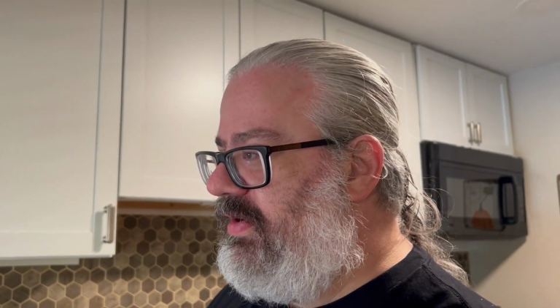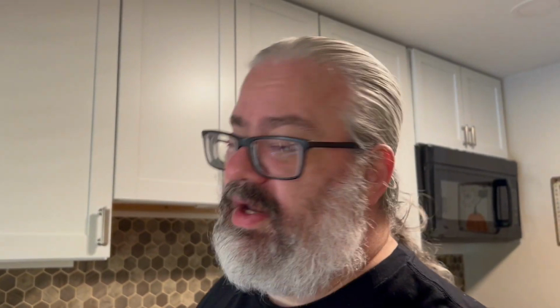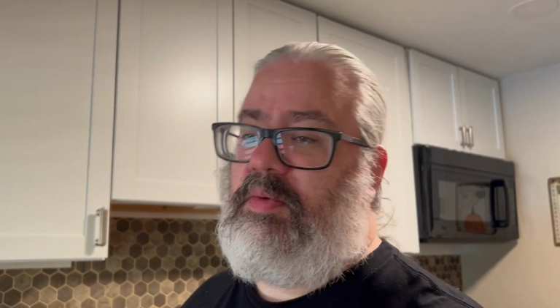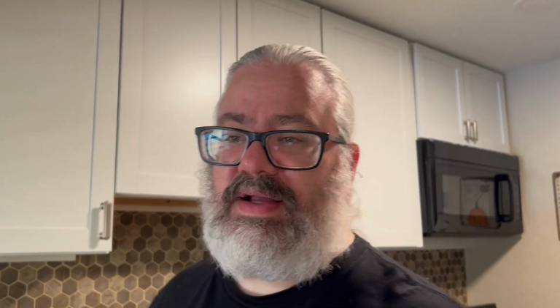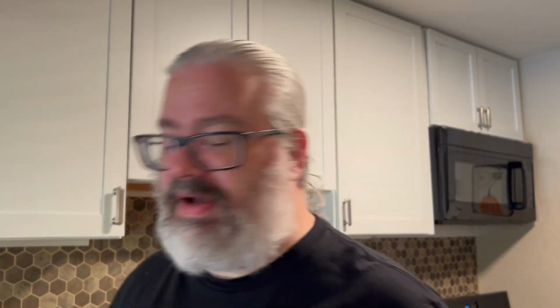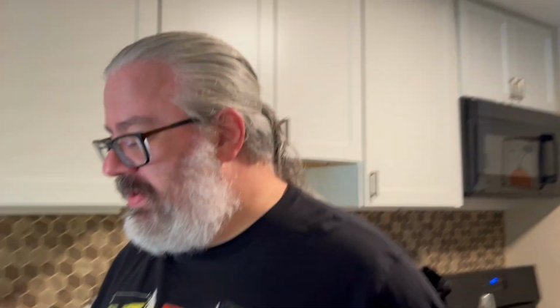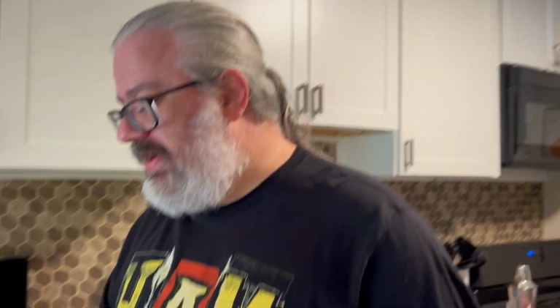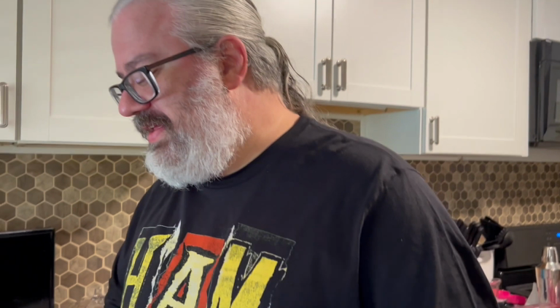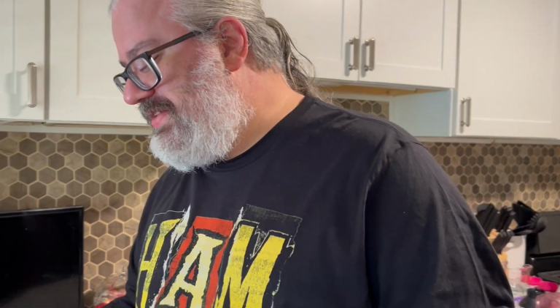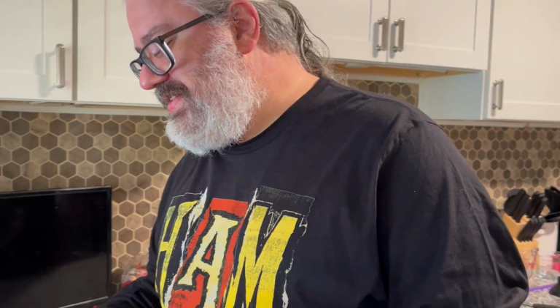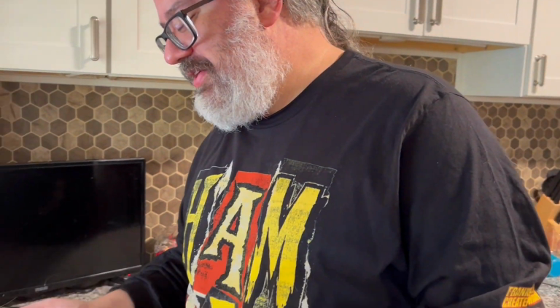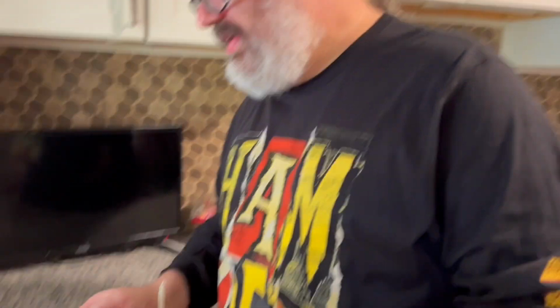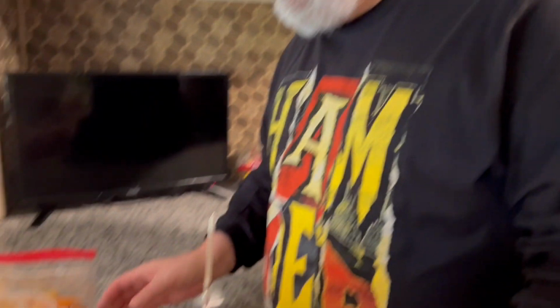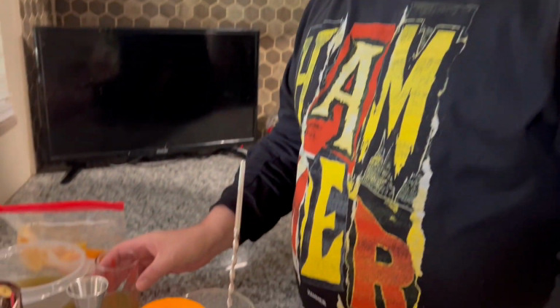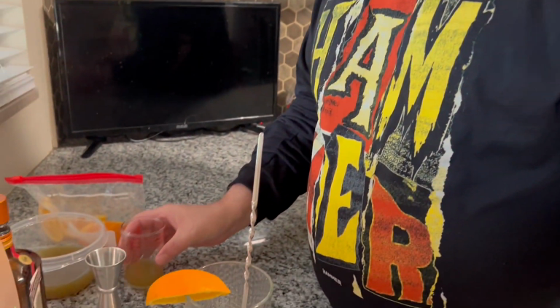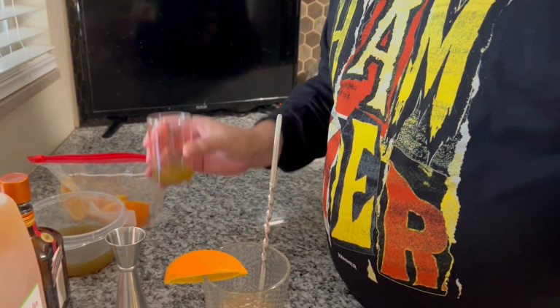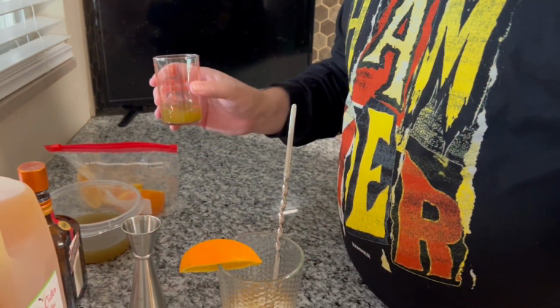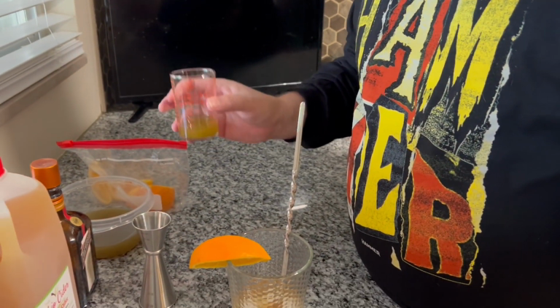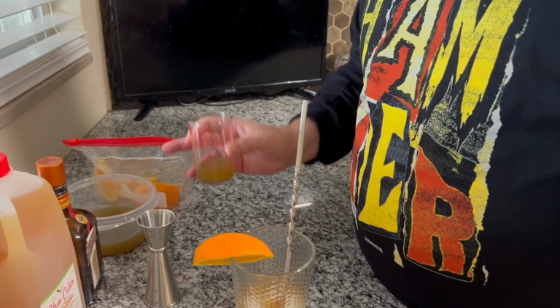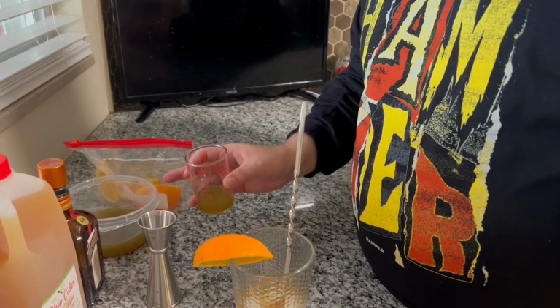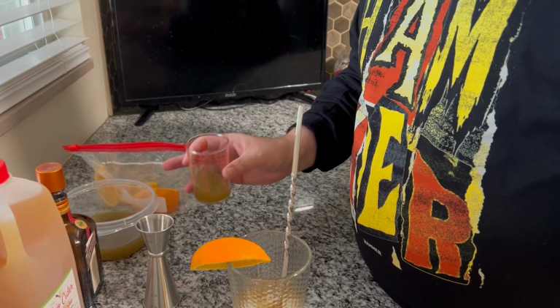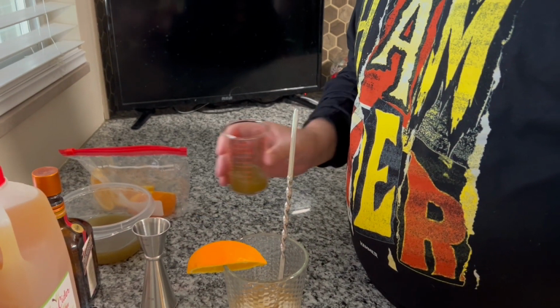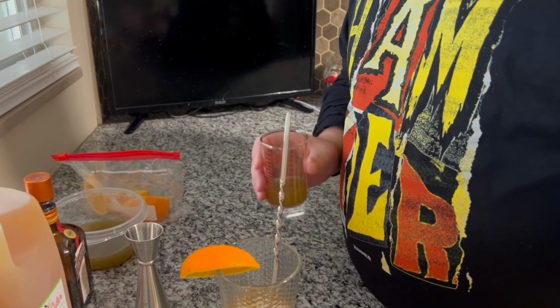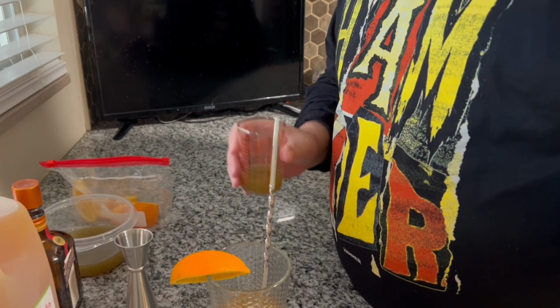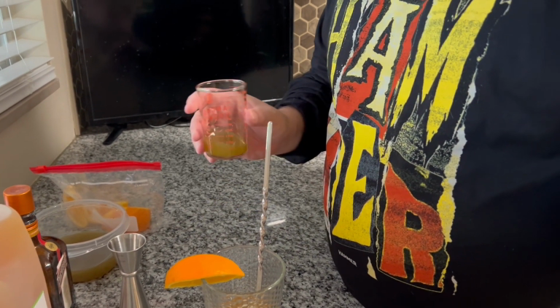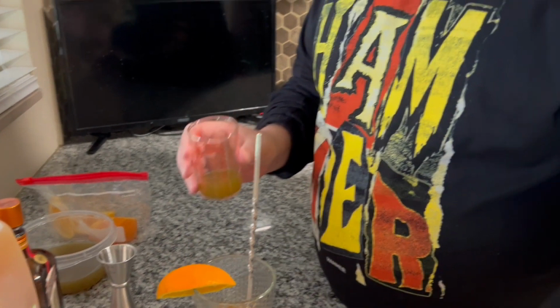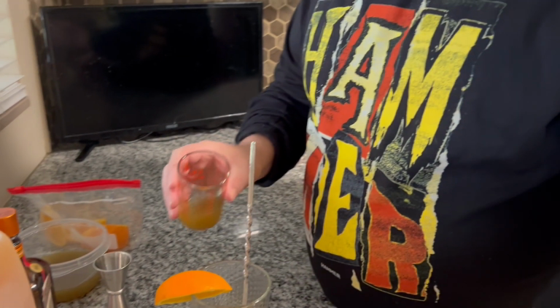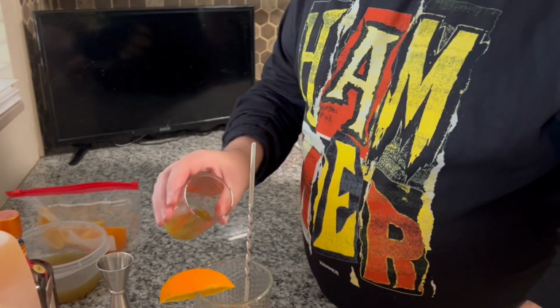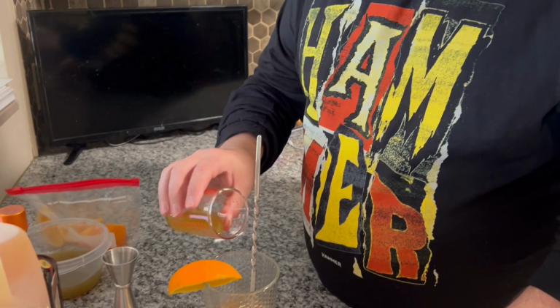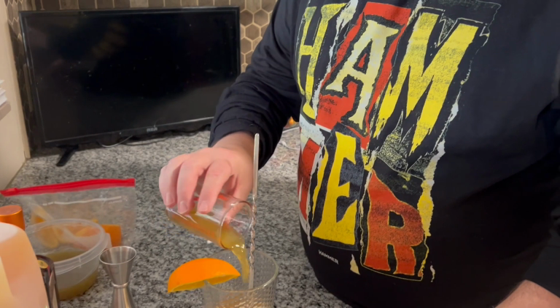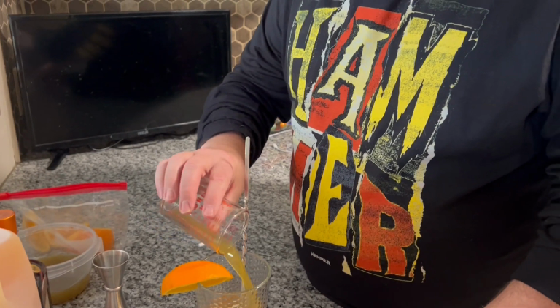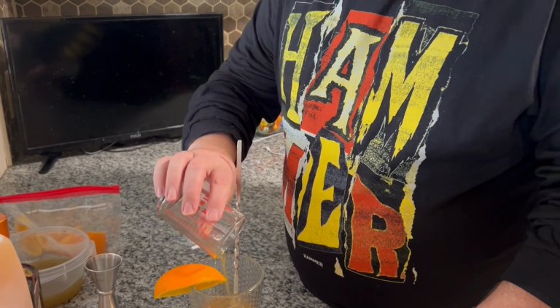And now we're back, and here's the syrup. This is a honey, orange, and sage syrup. We're going to do one ounce of that.